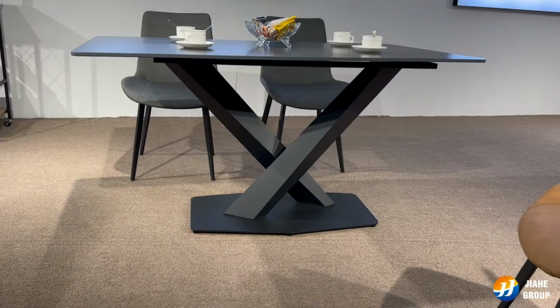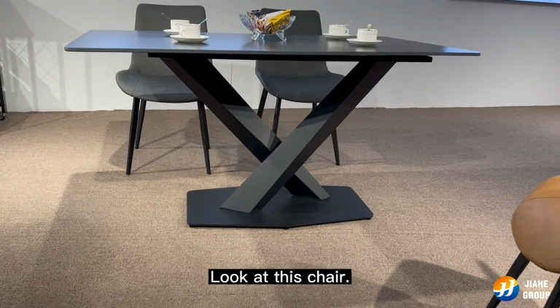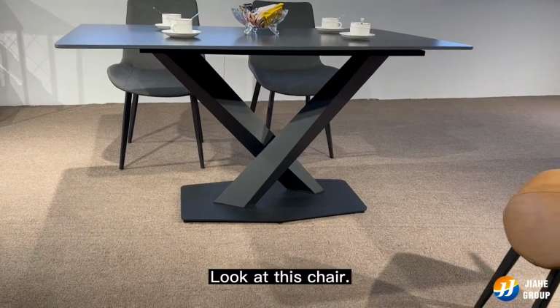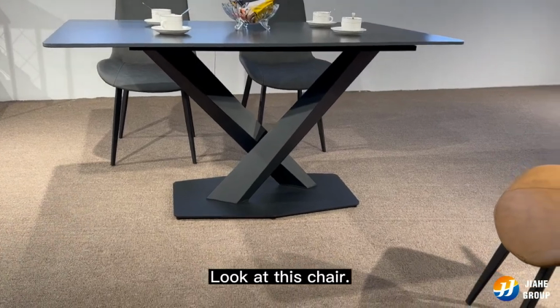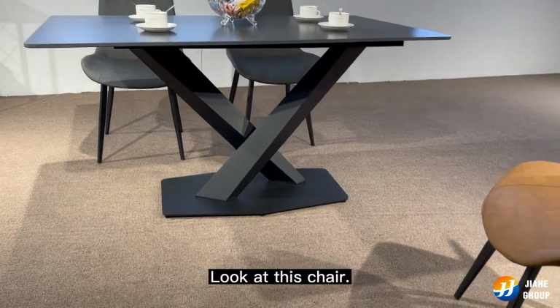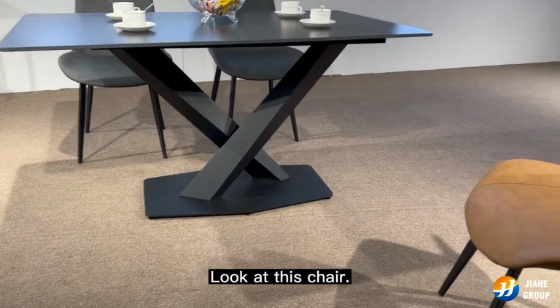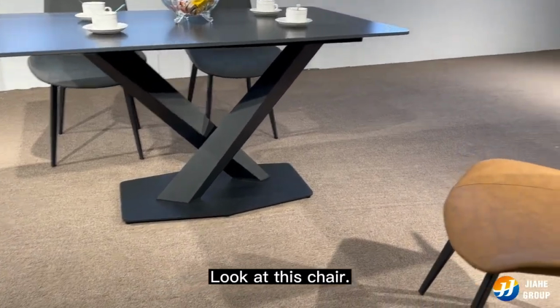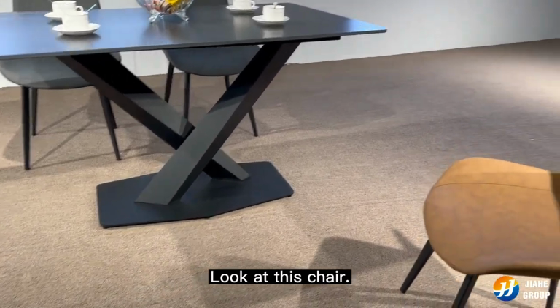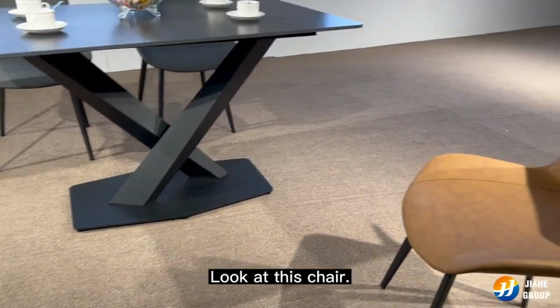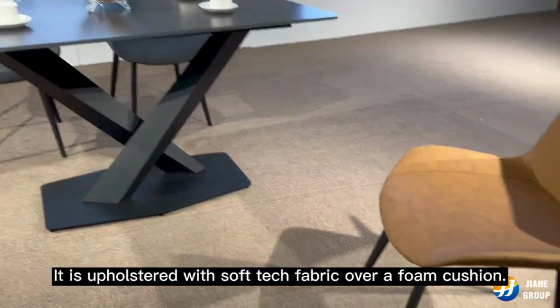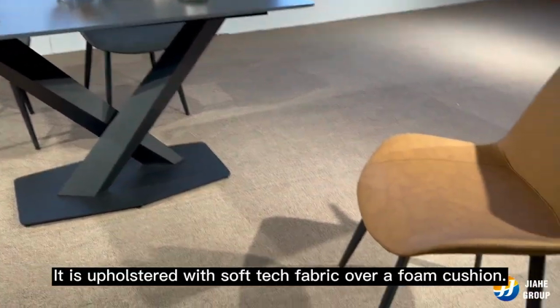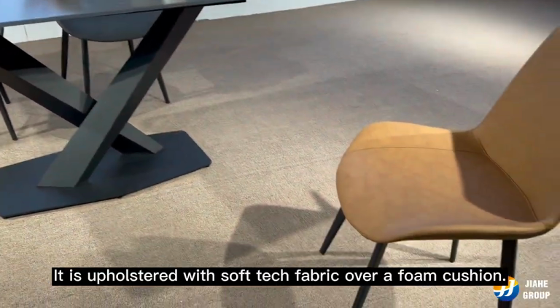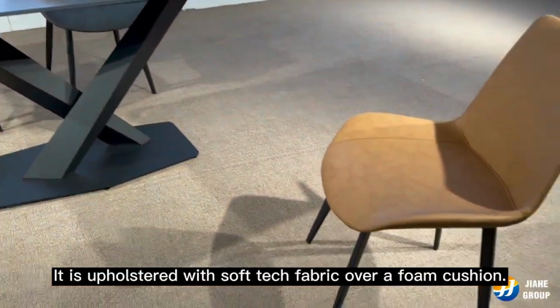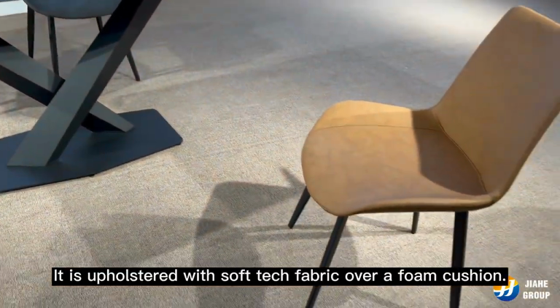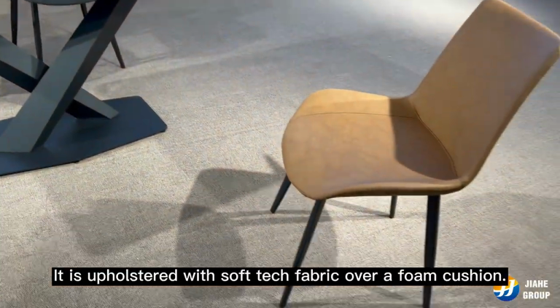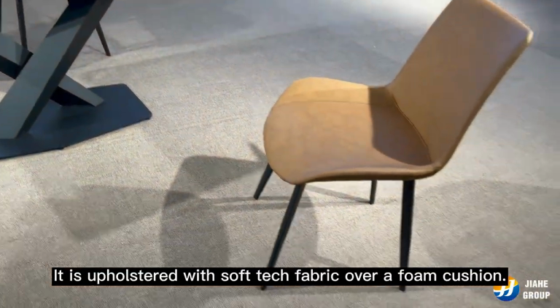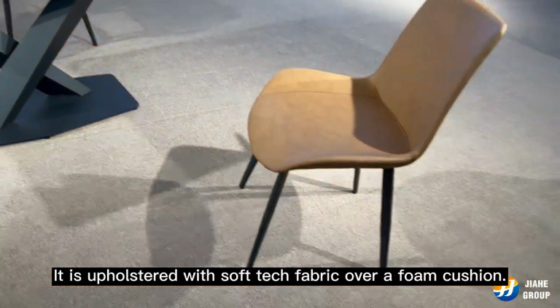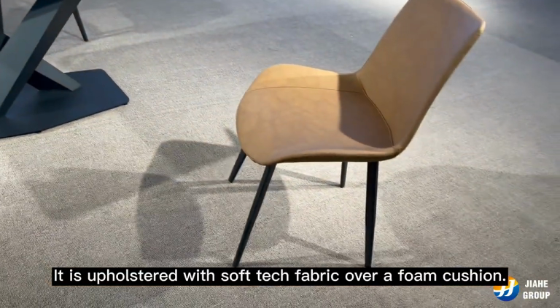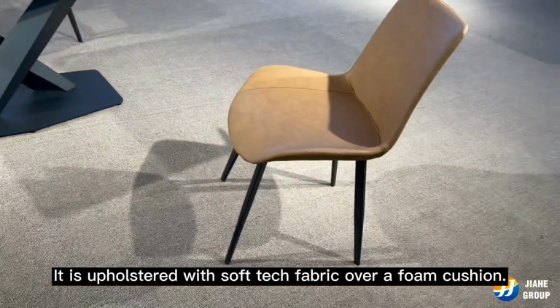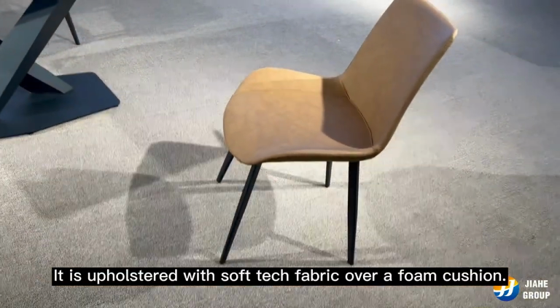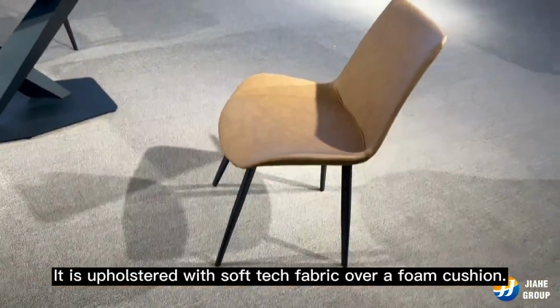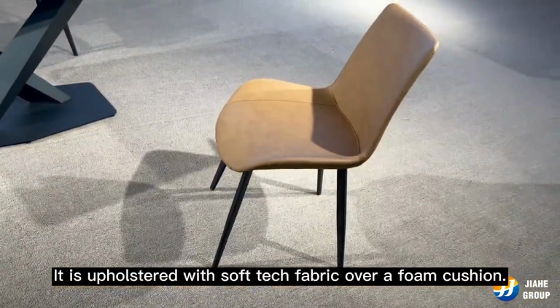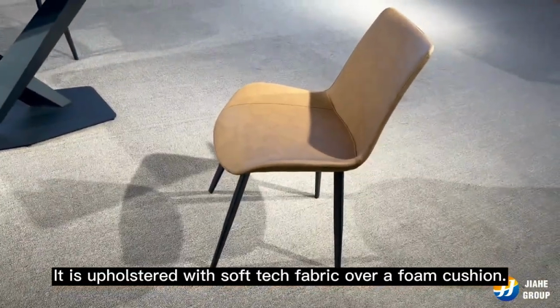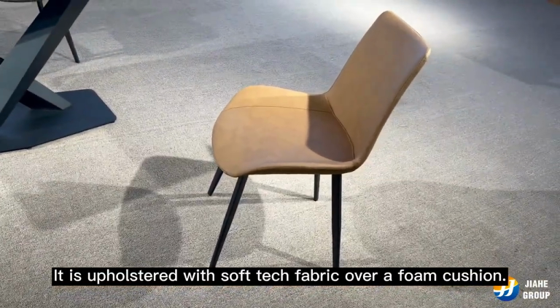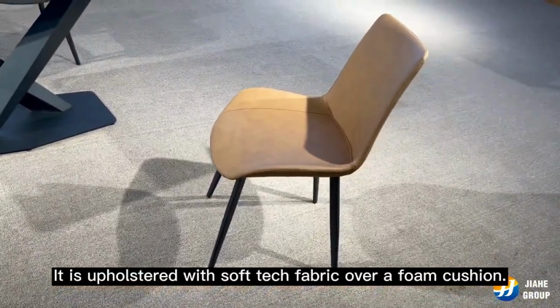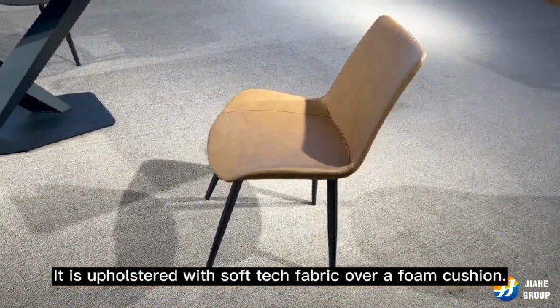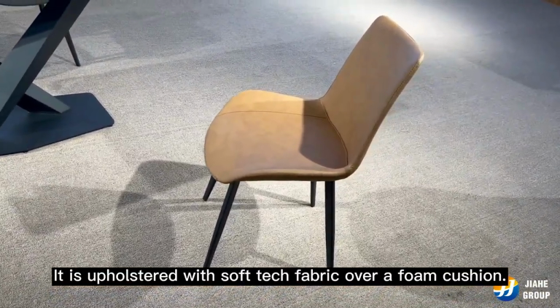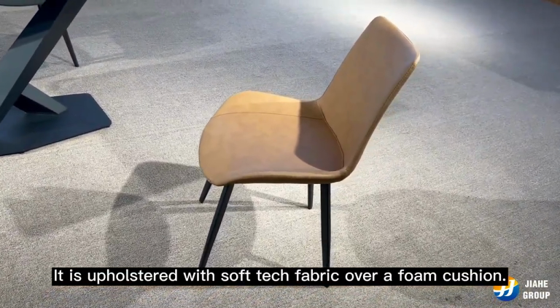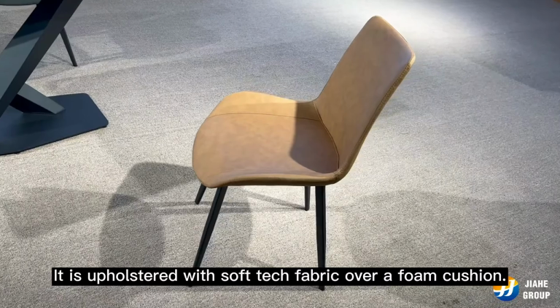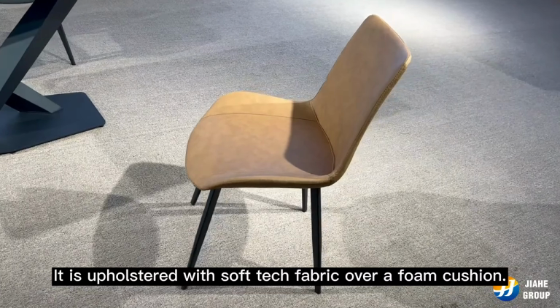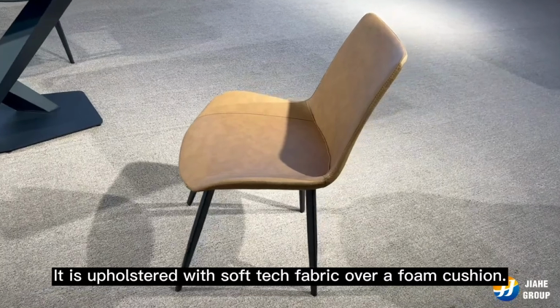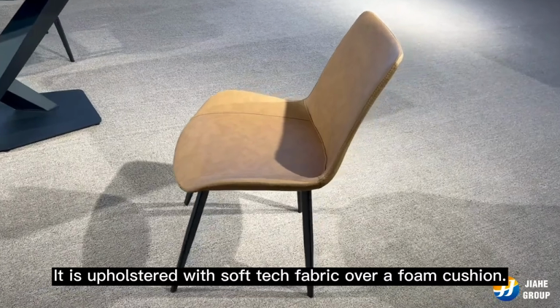Look at this chair — it is upholstered with soft tack fabric over a foam cushion.